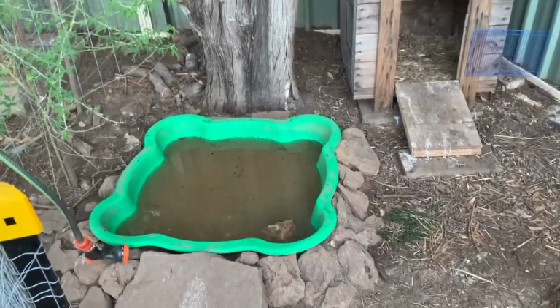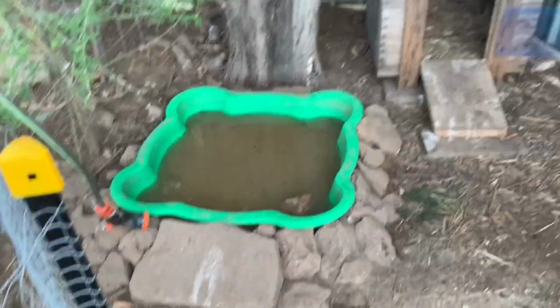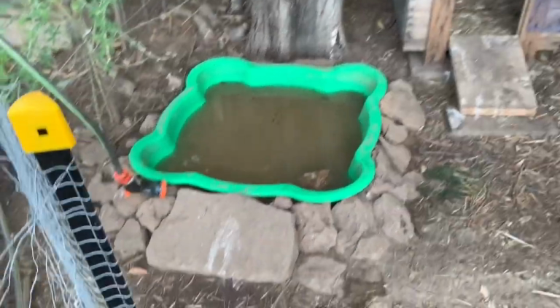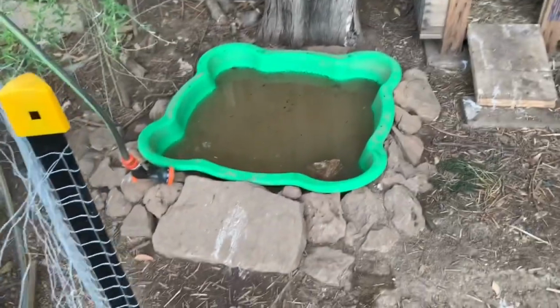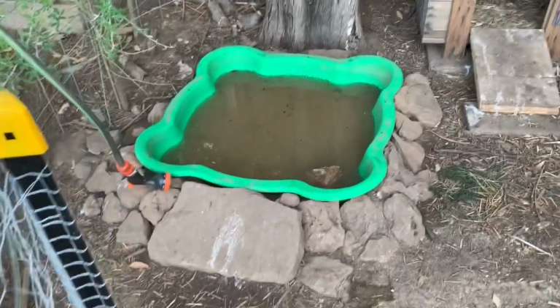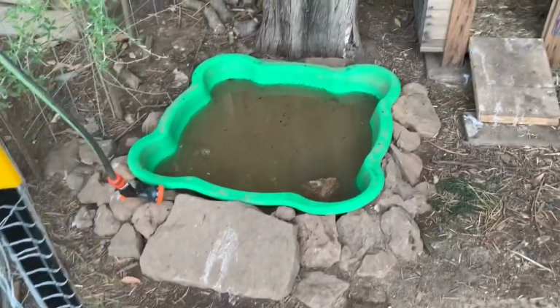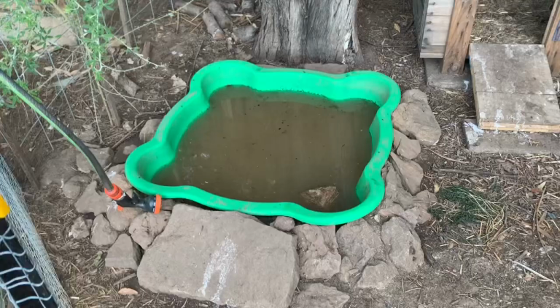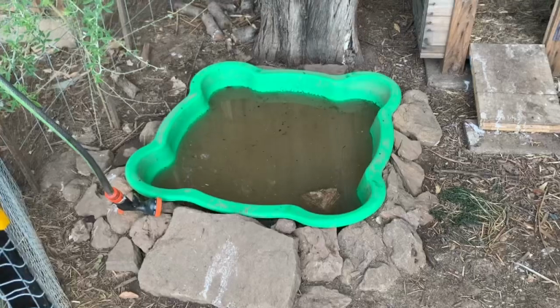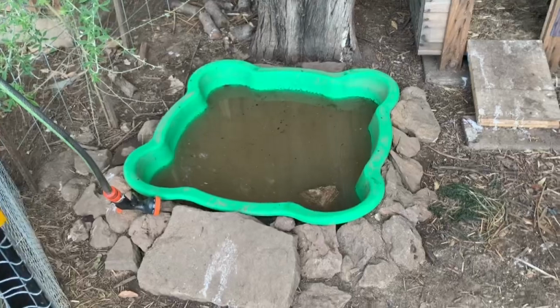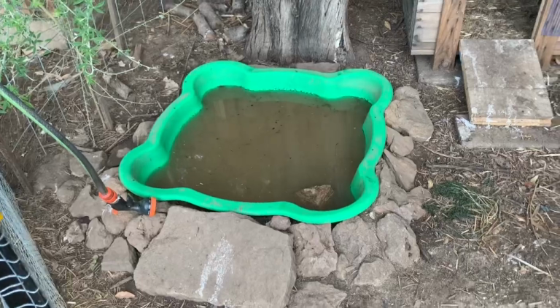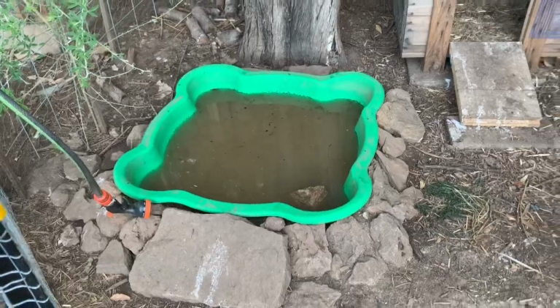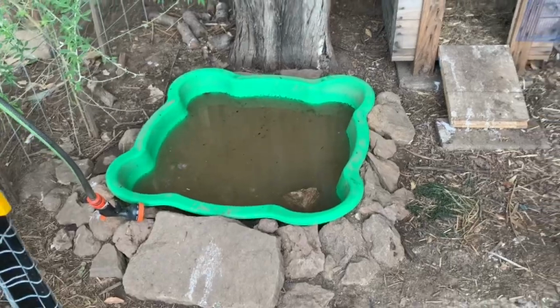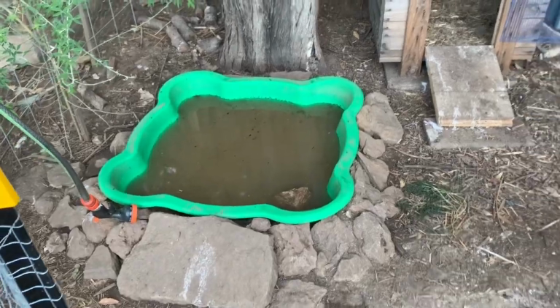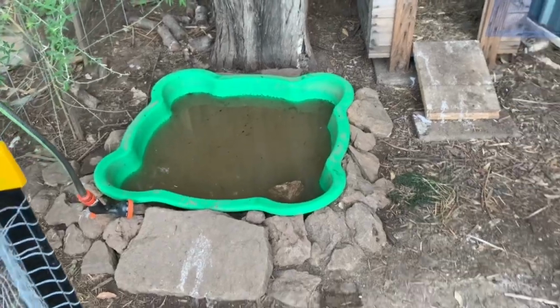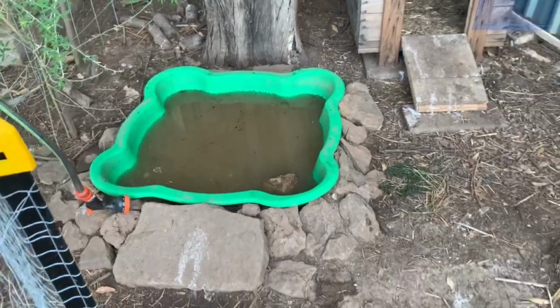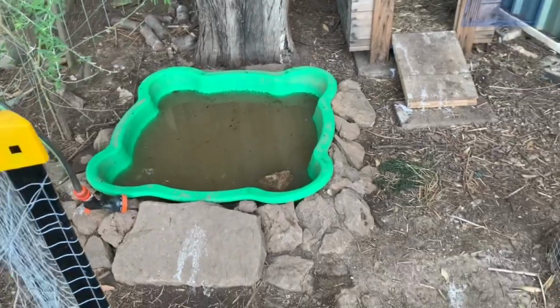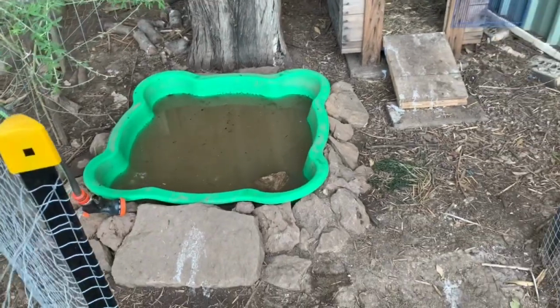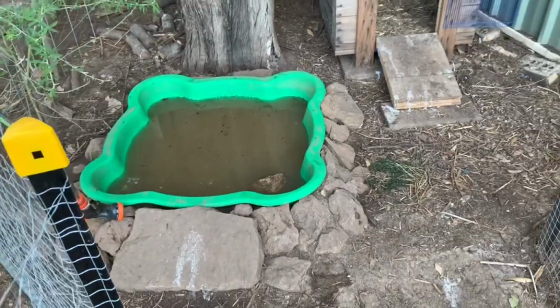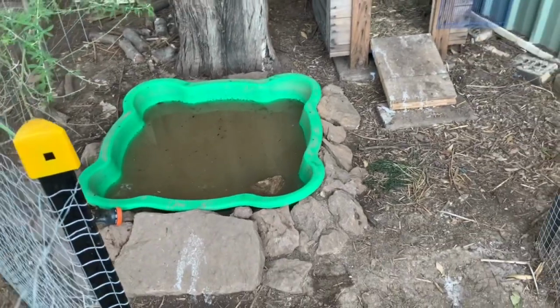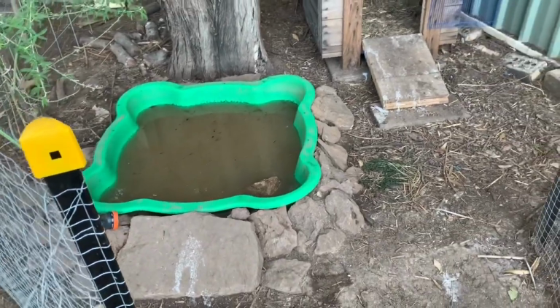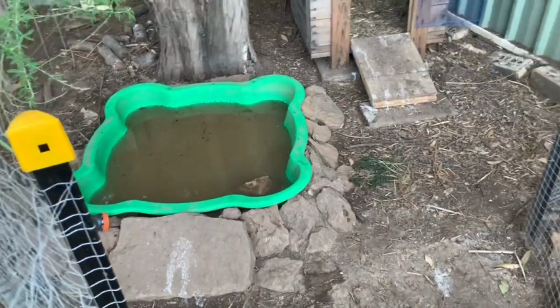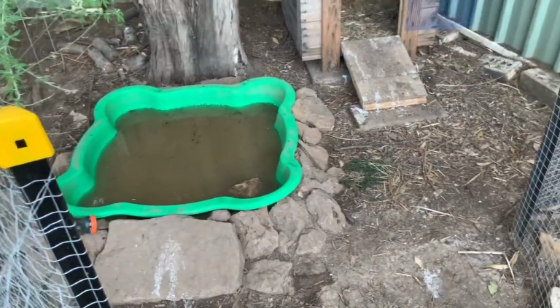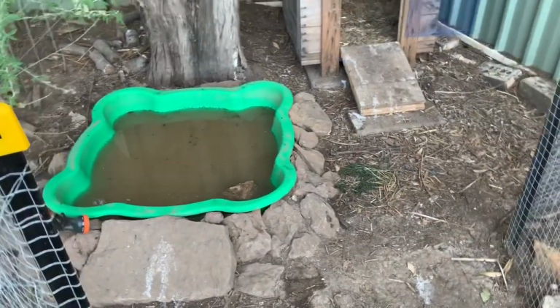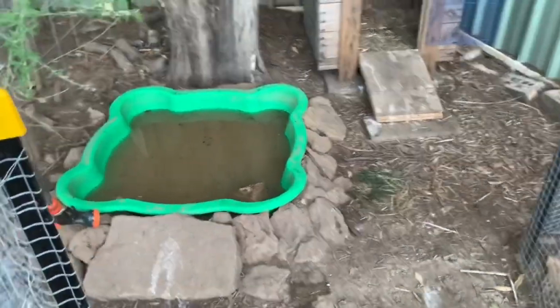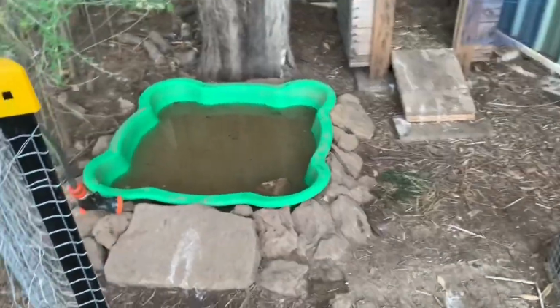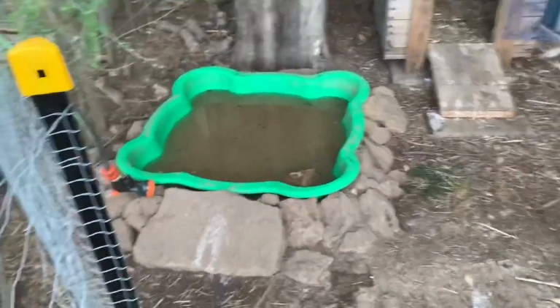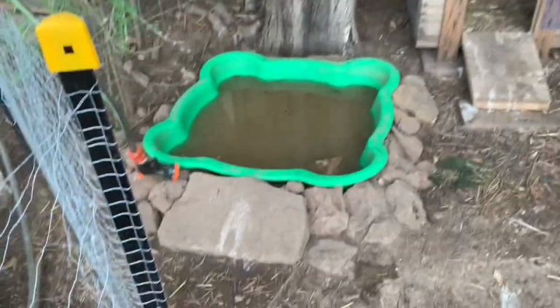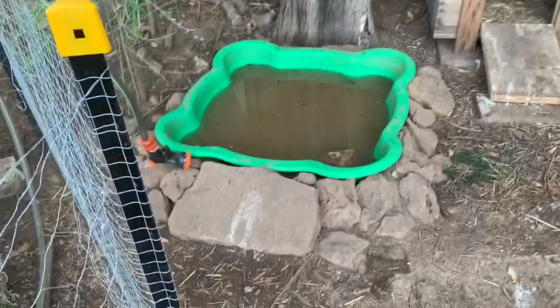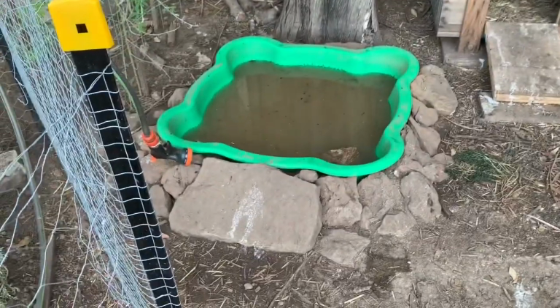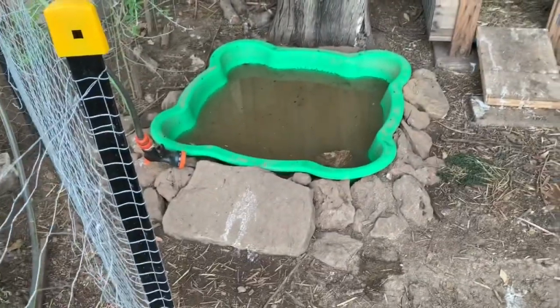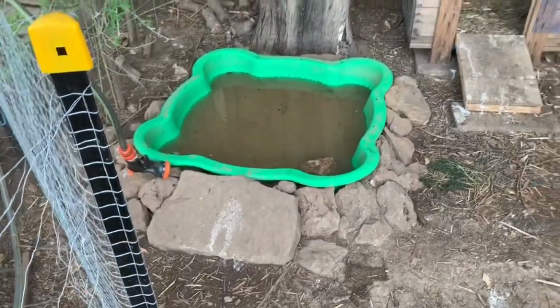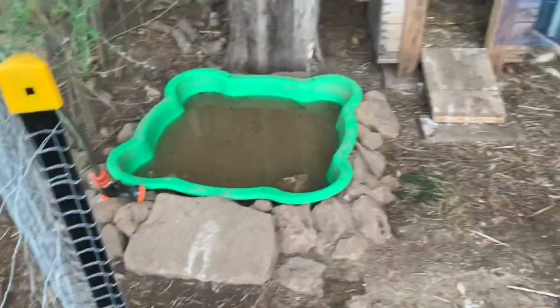So here's their little area. It's a little duck pond that's raised slightly above the ground, but there's plenty of access around with the rocks.